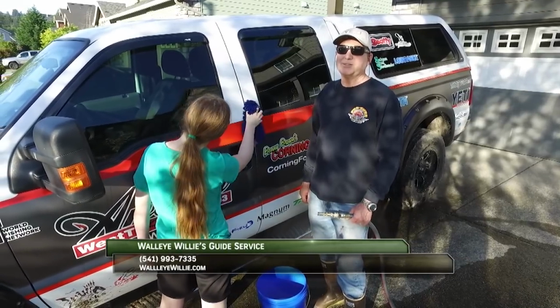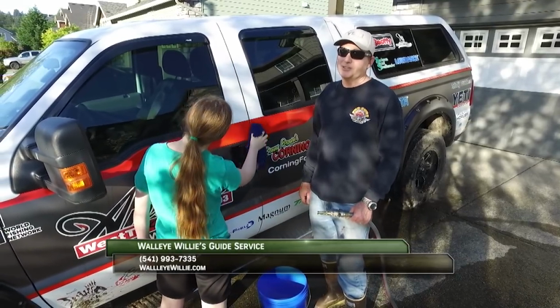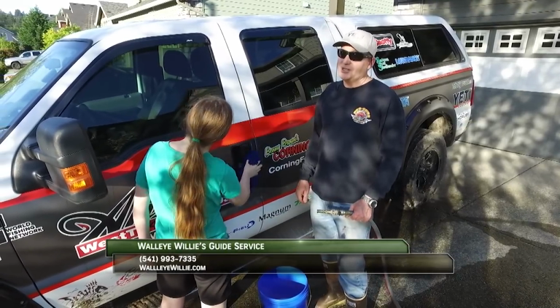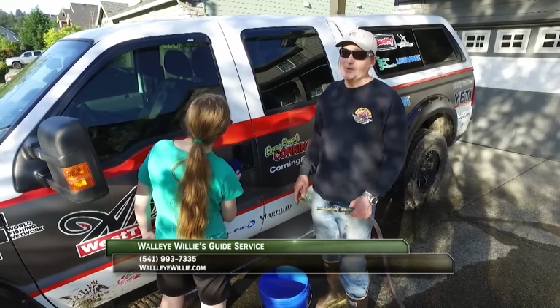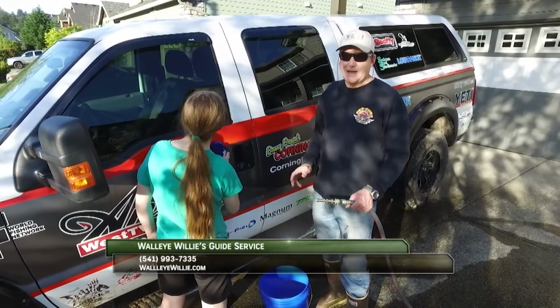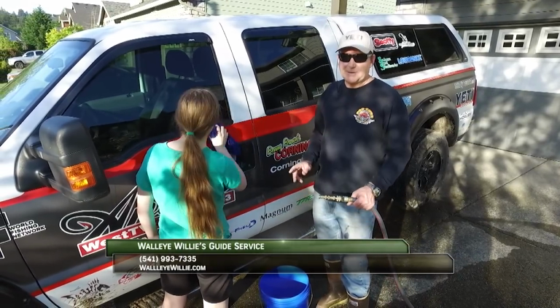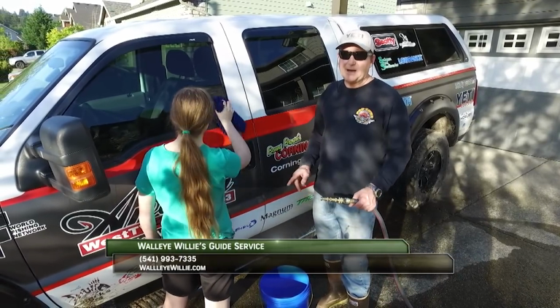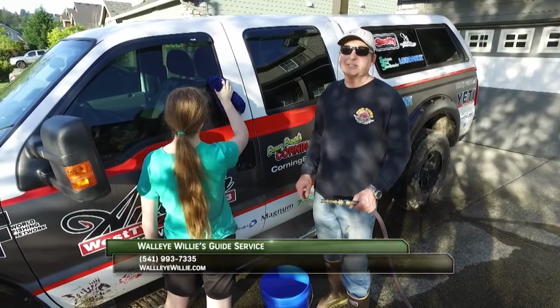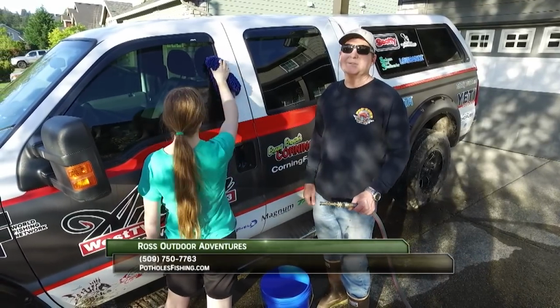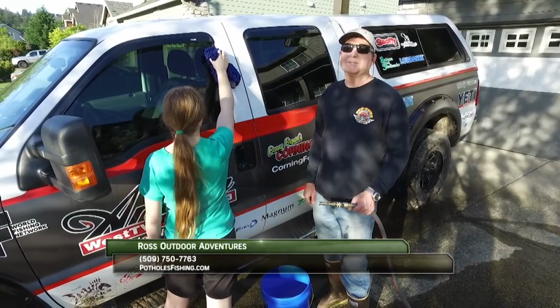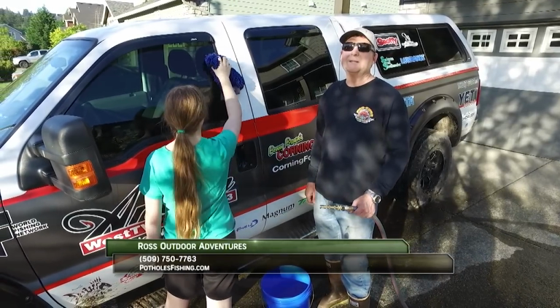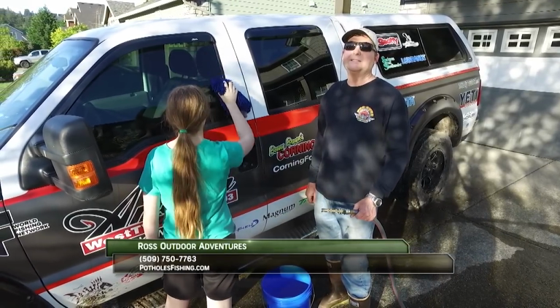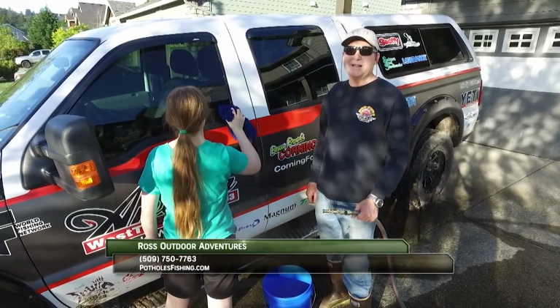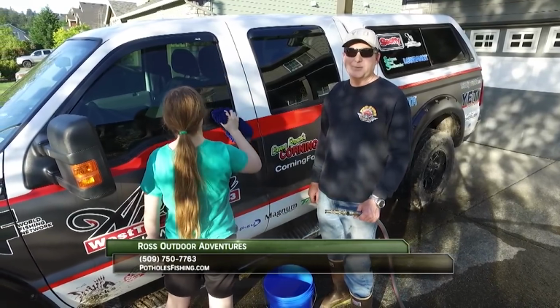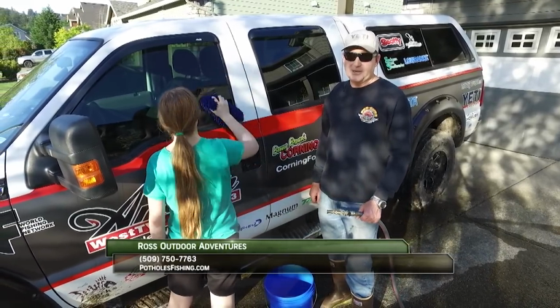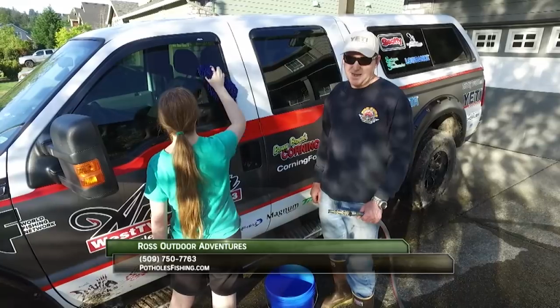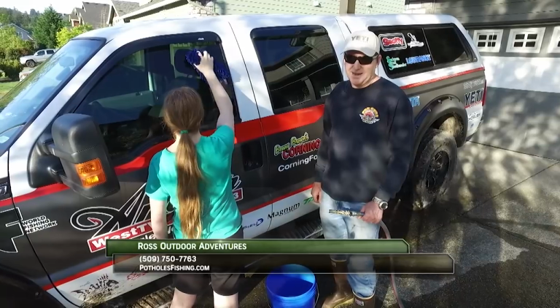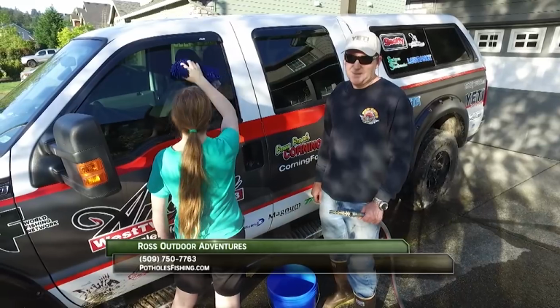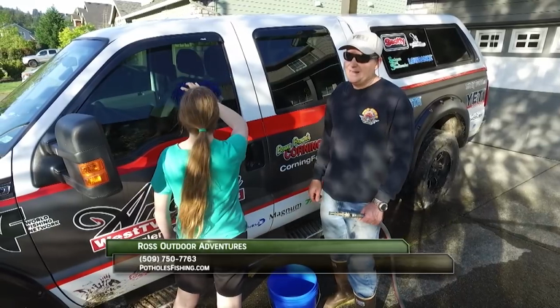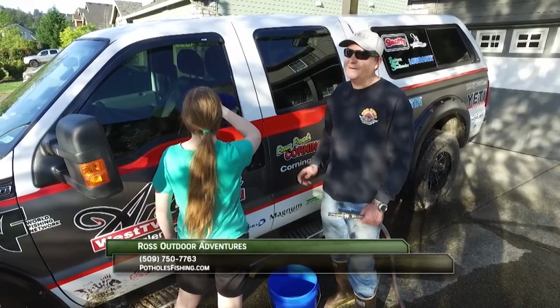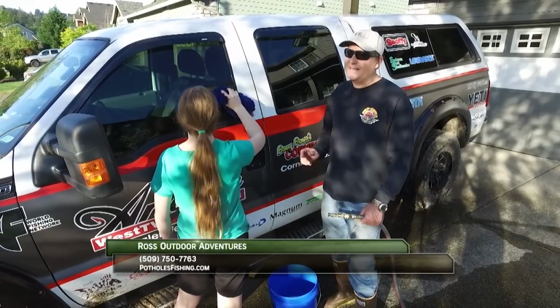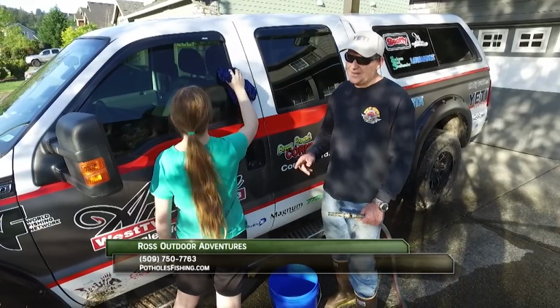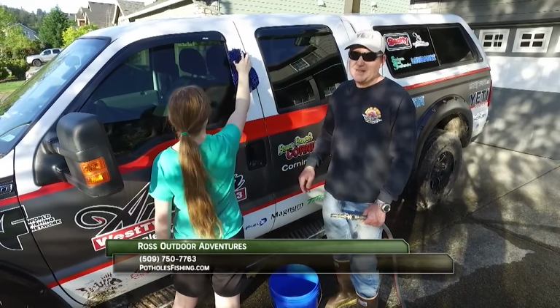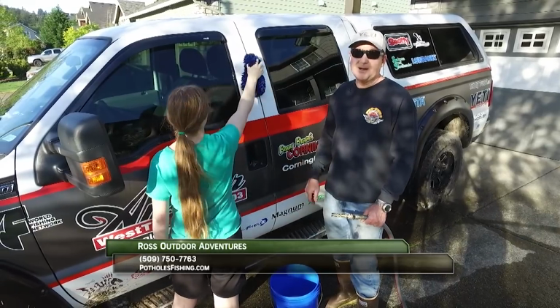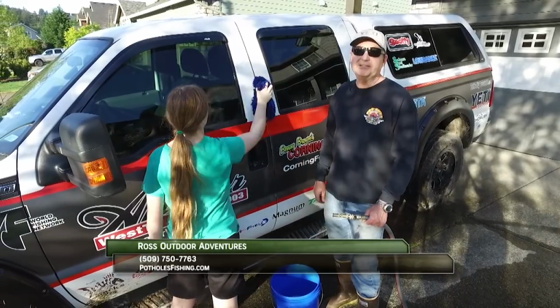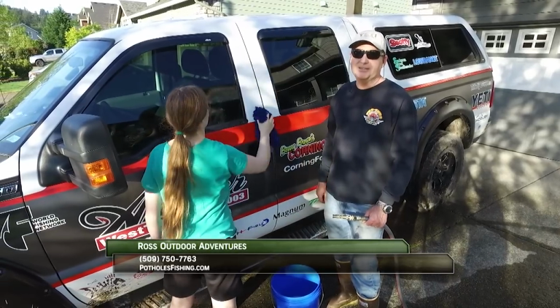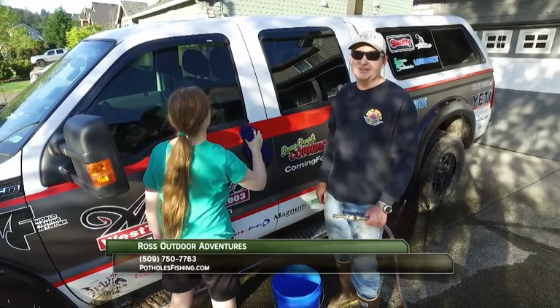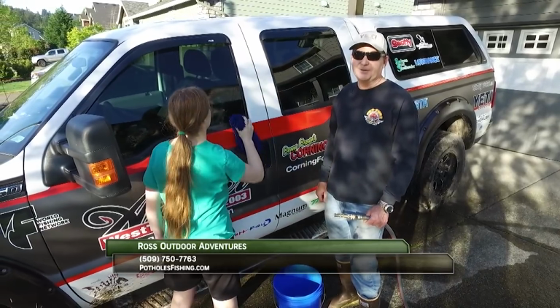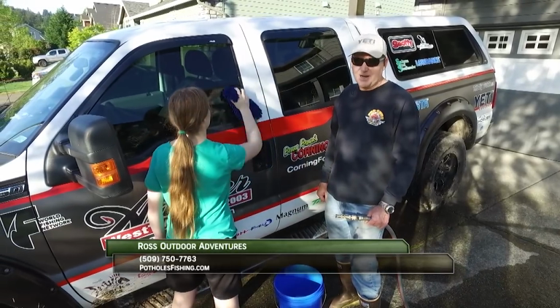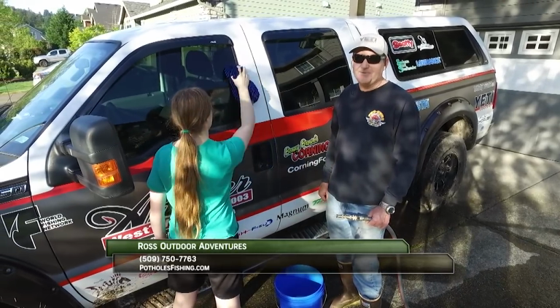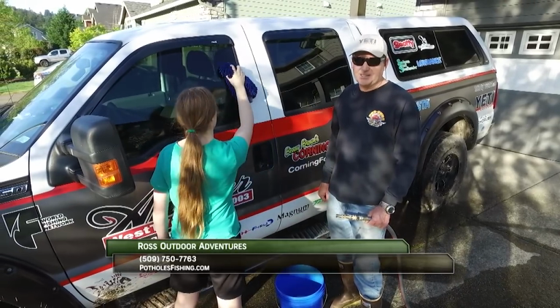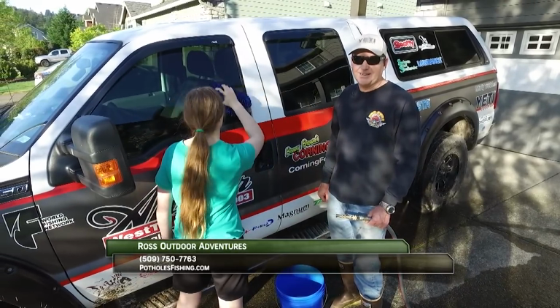Without my sponsors, the show would not be possible. Please thank them when you can. Now get out there and do some great fishing.